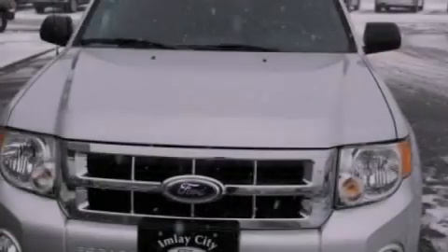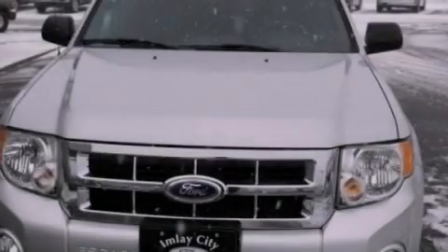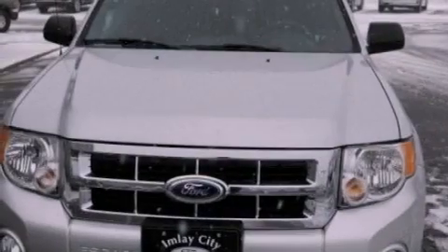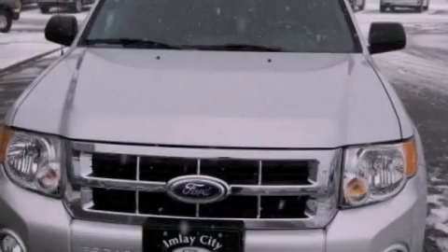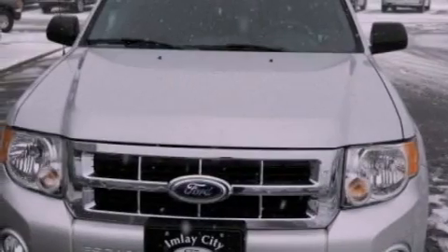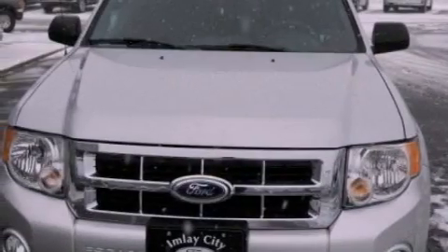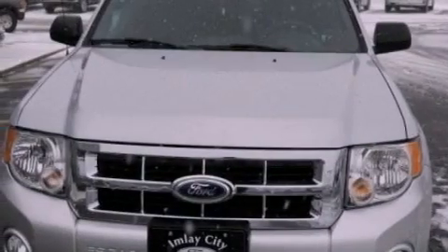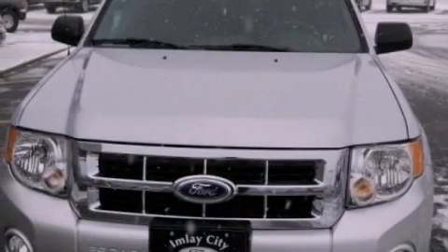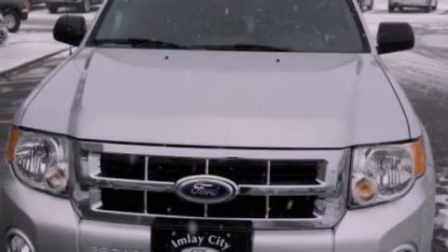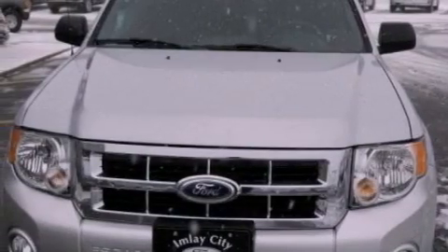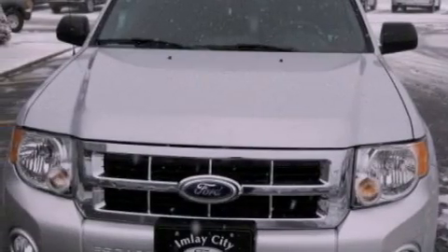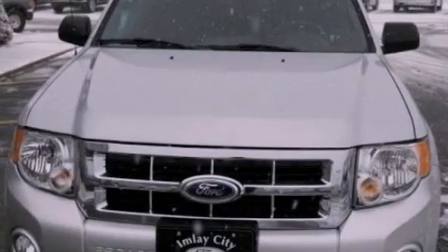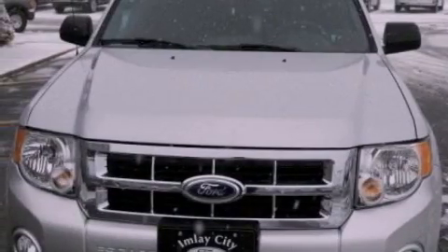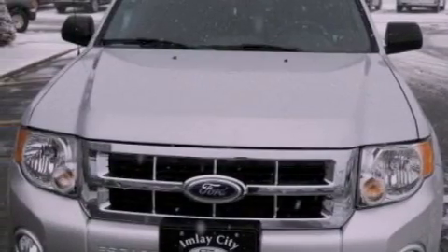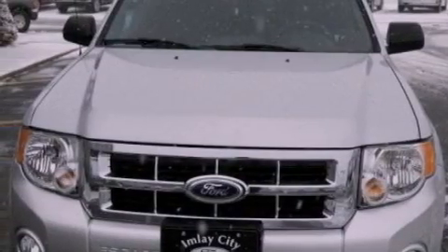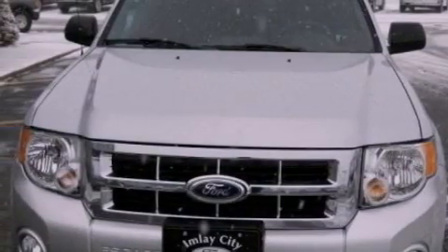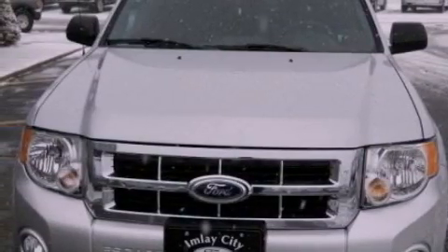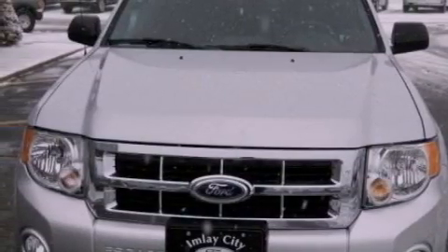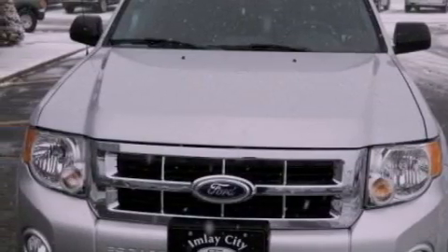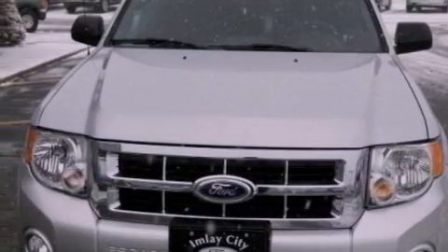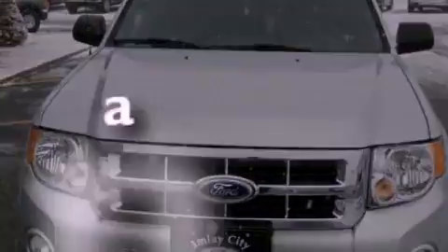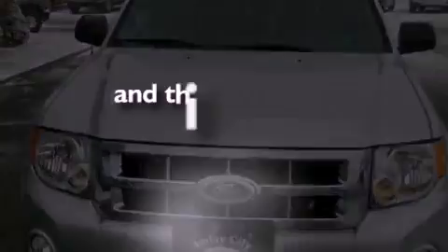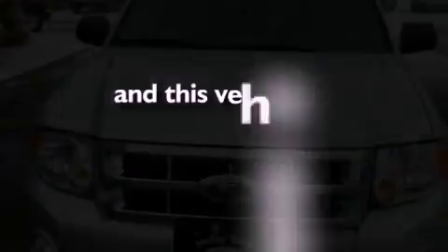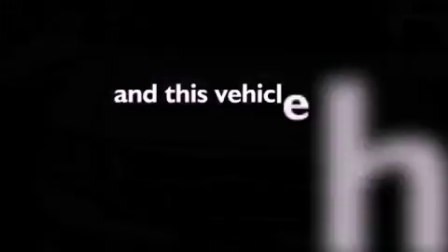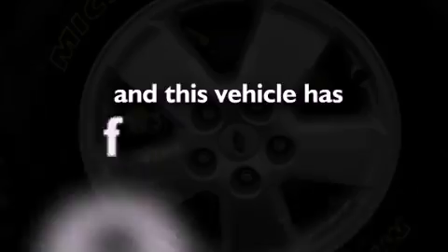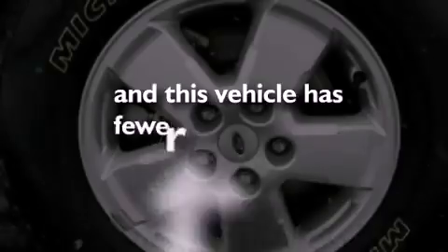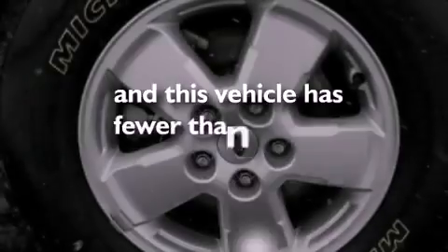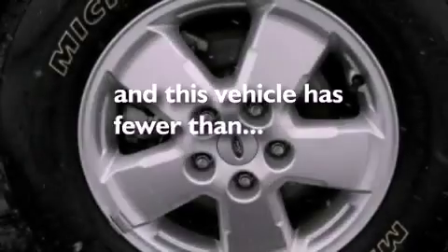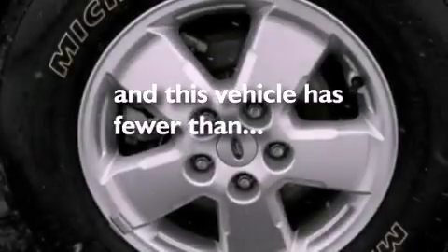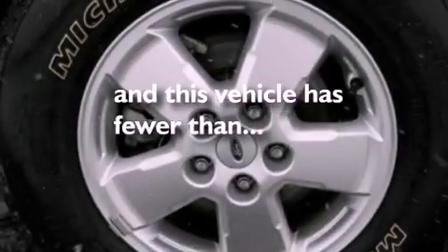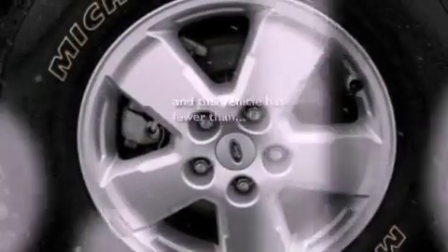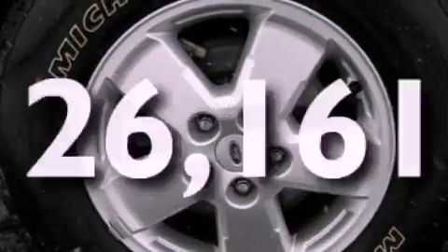Also included are fog lamps, a passenger side airbag, keyless entry, and this vehicle has fewer than 27,000 miles on the odometer.